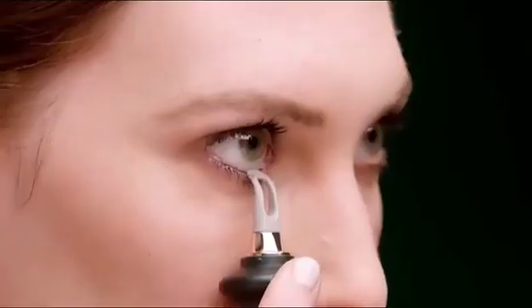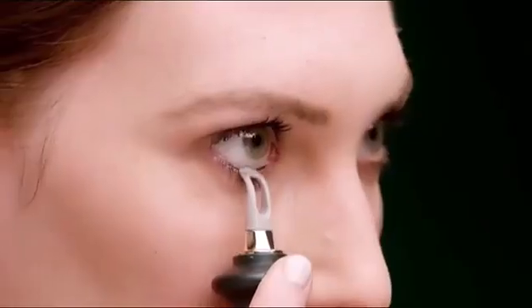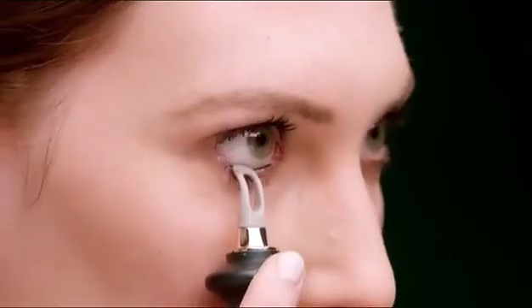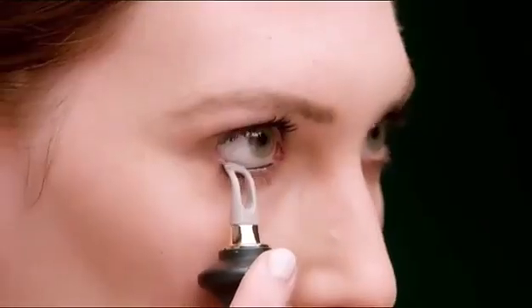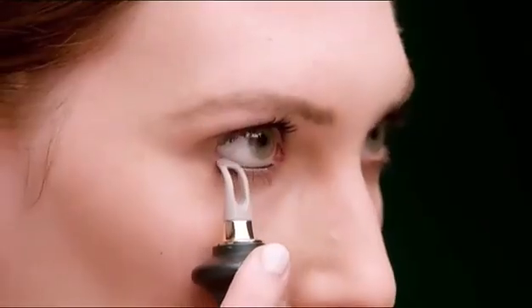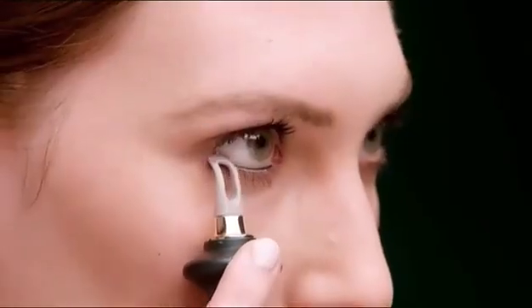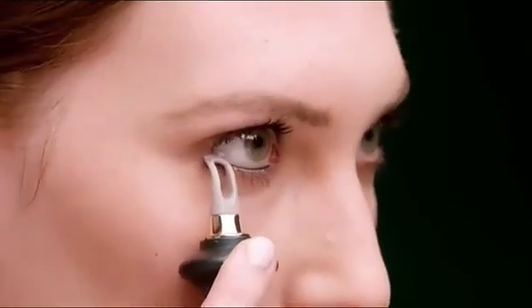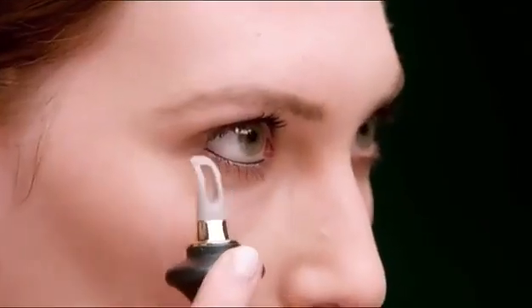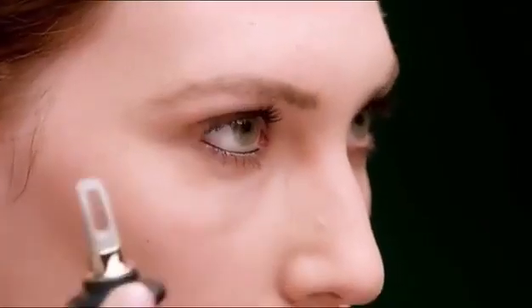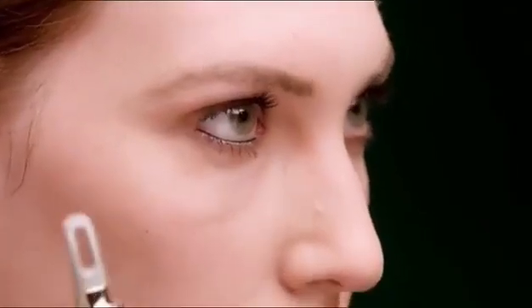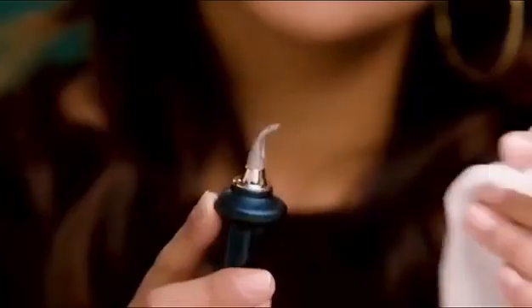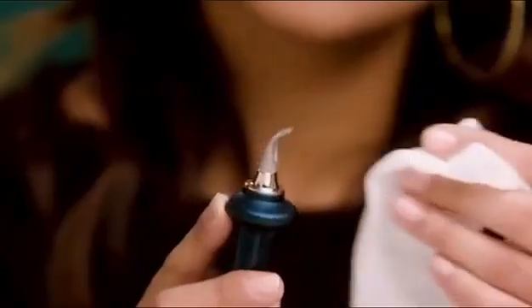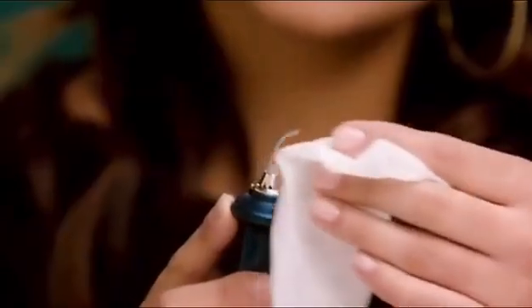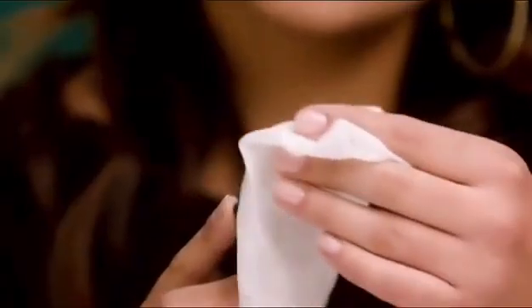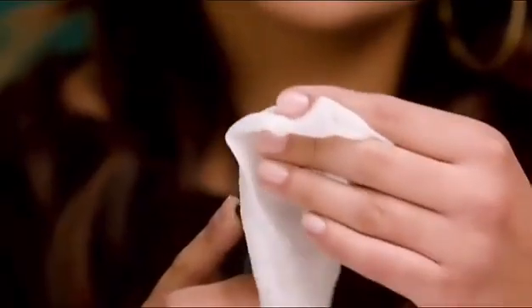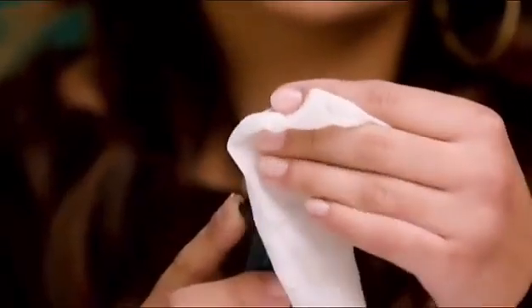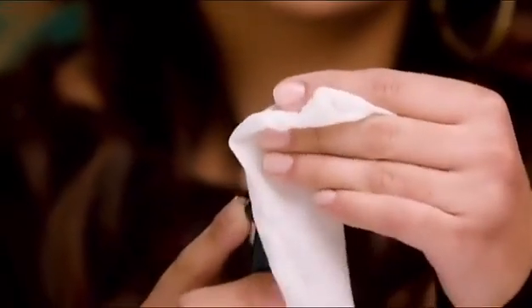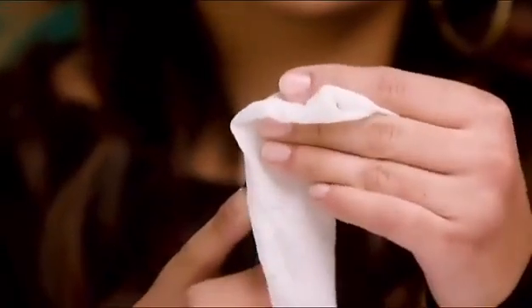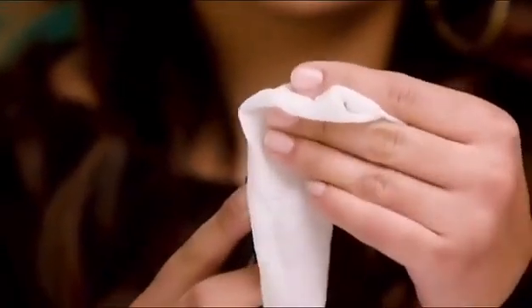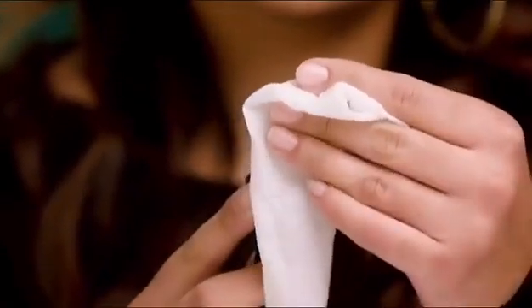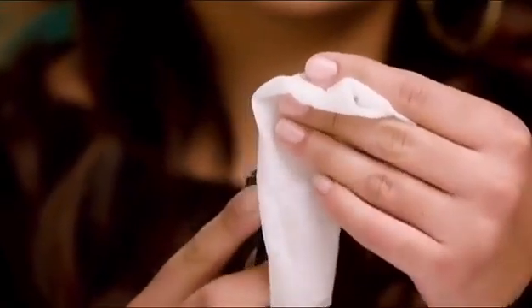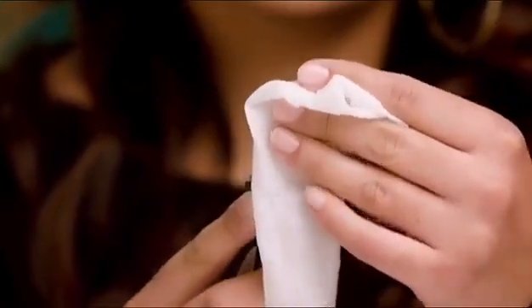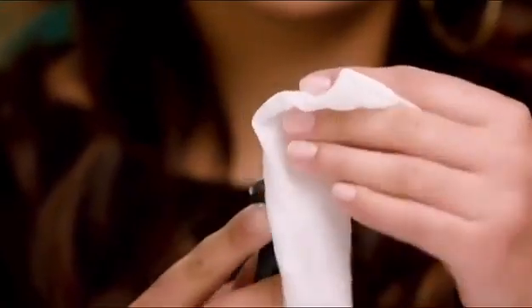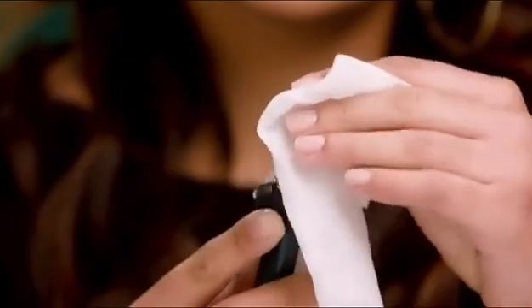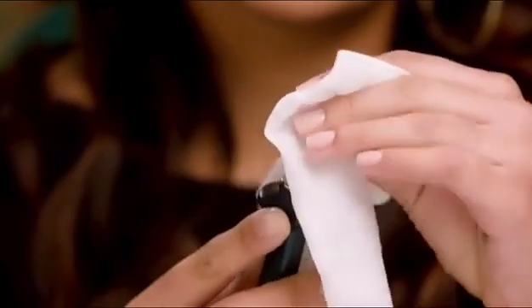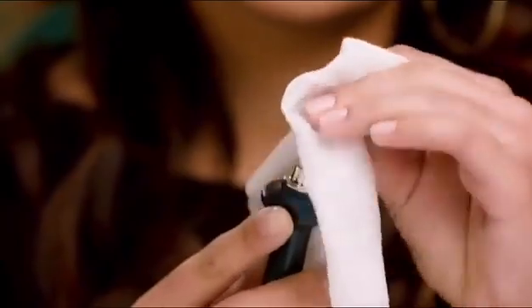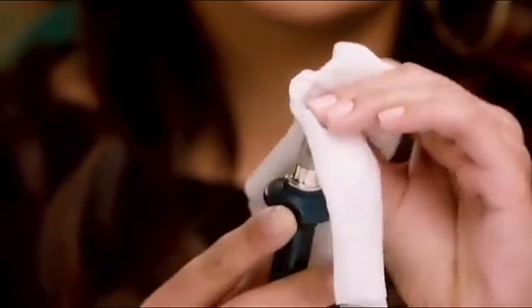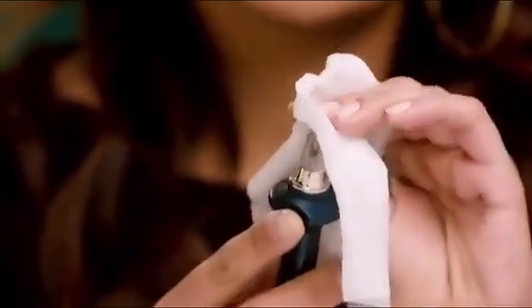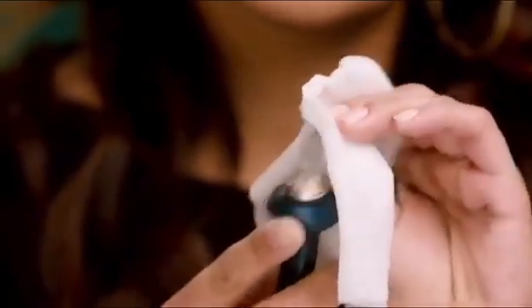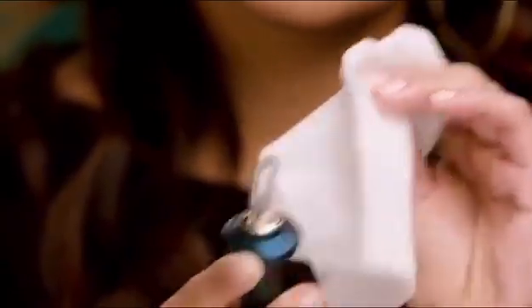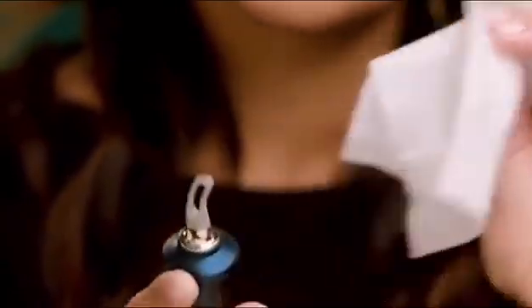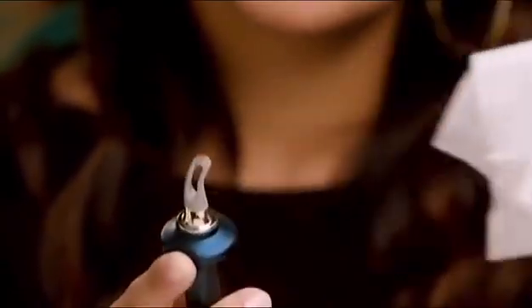Now line the bottom. For best results, wipe off your precision tip applicator after each use.